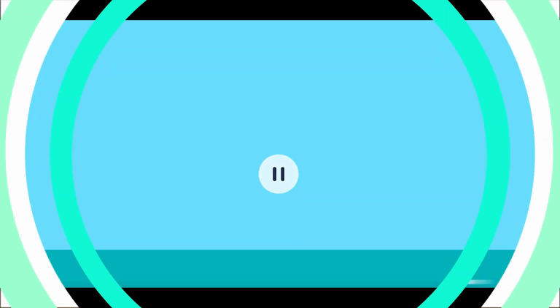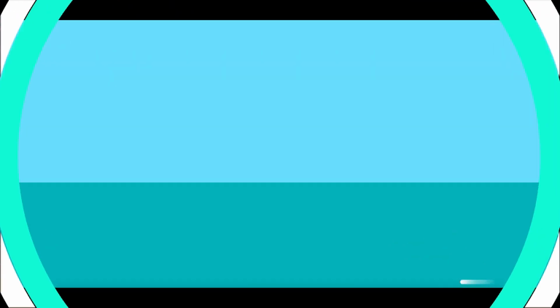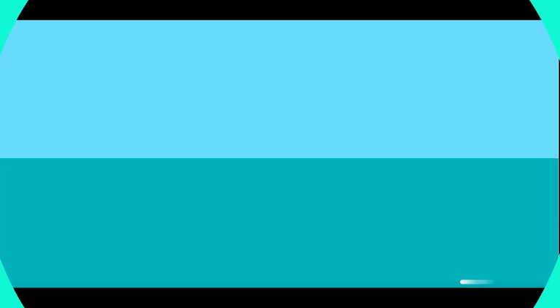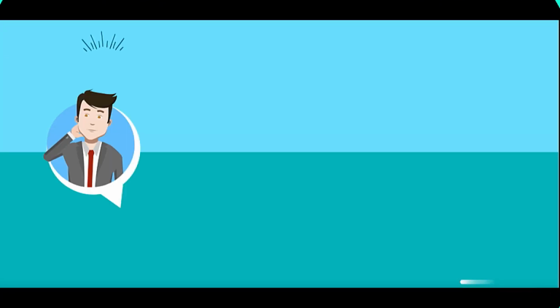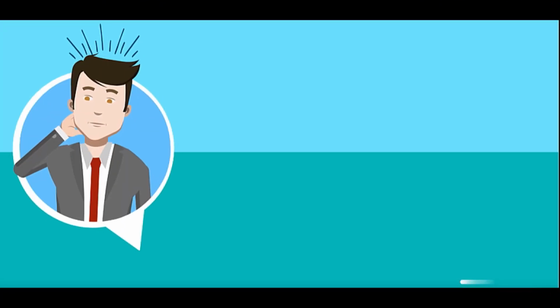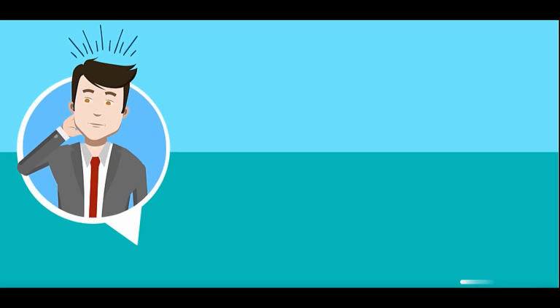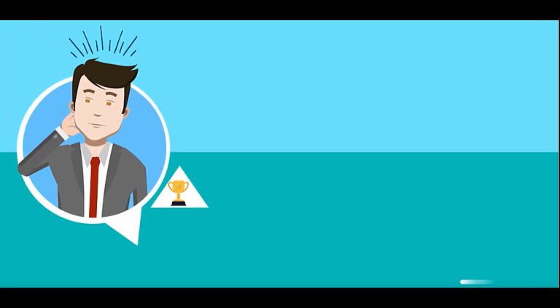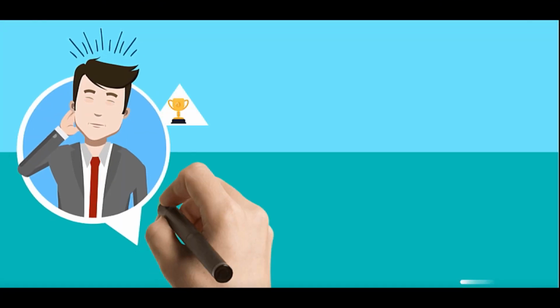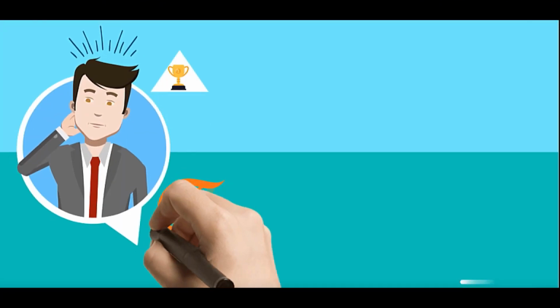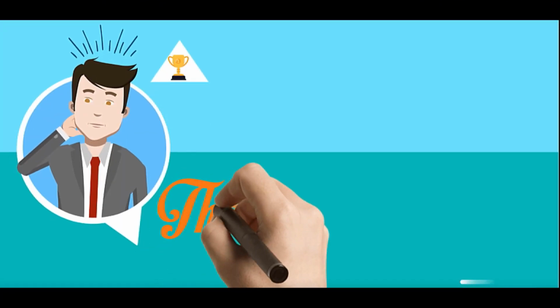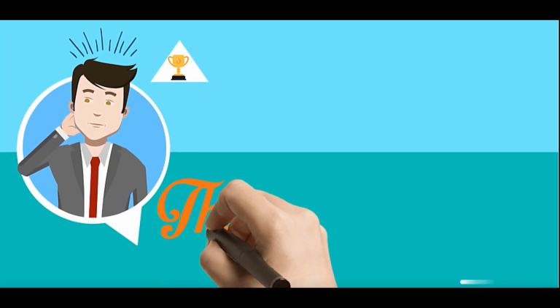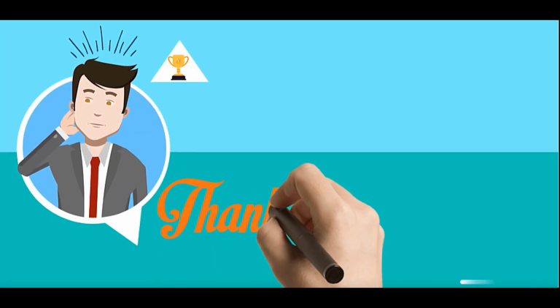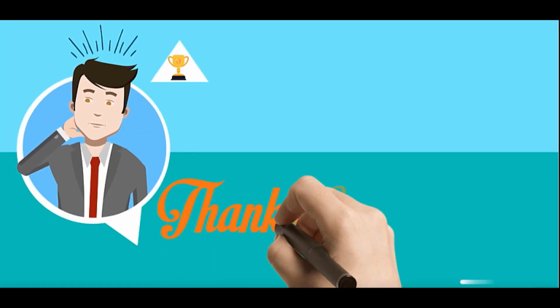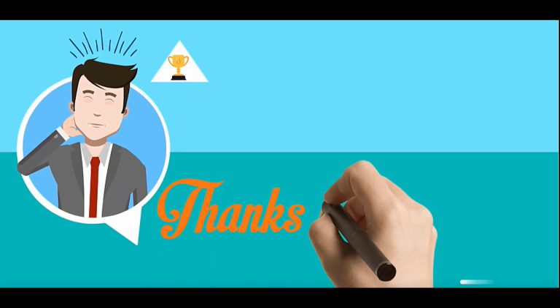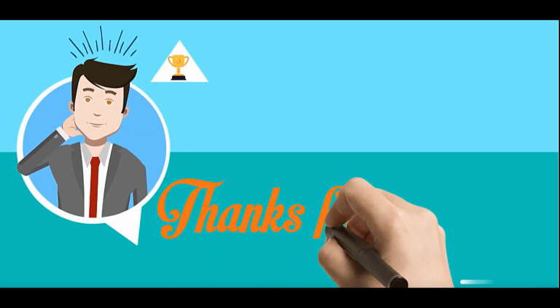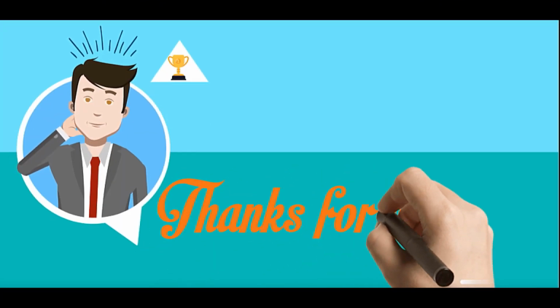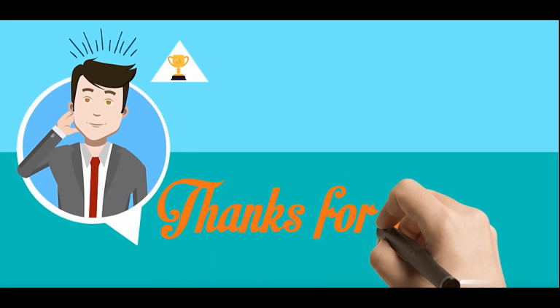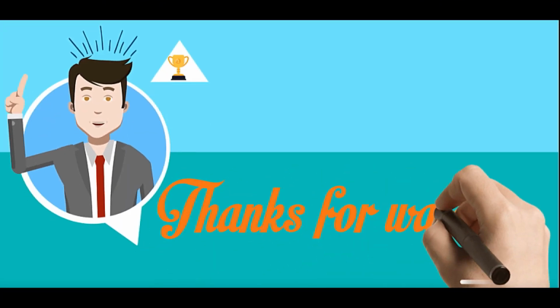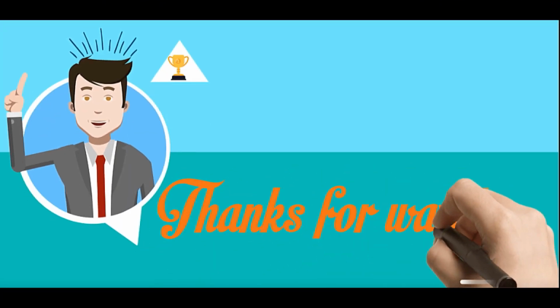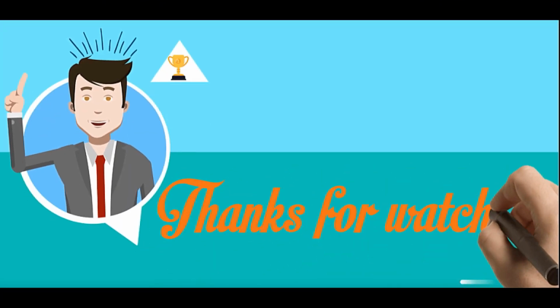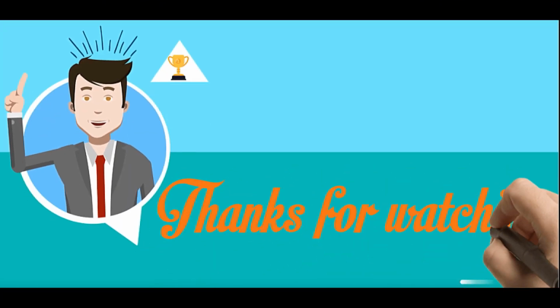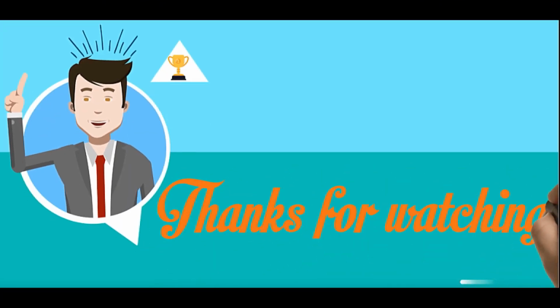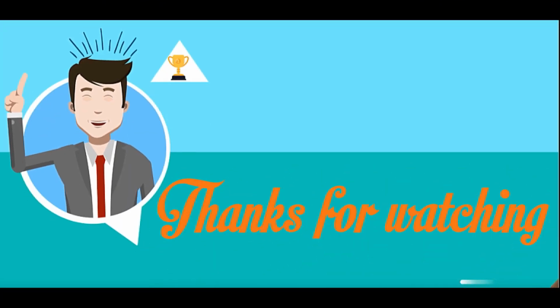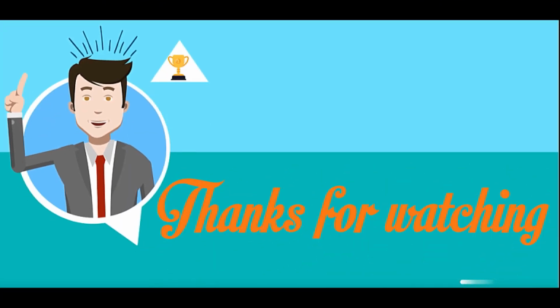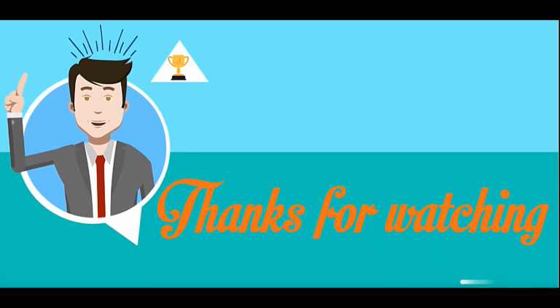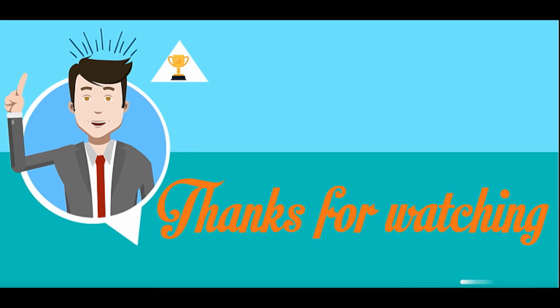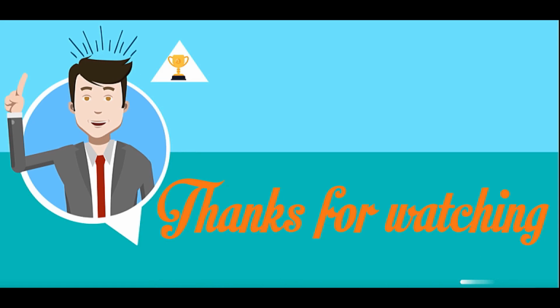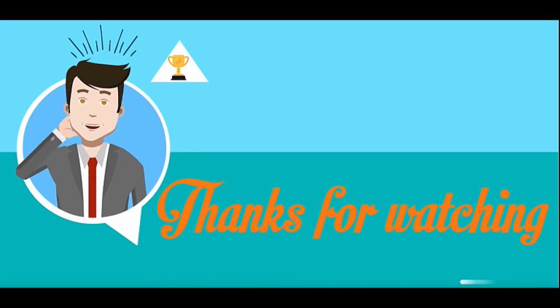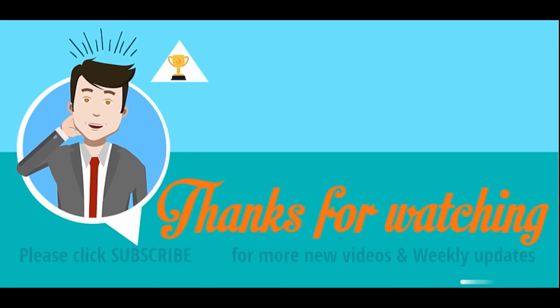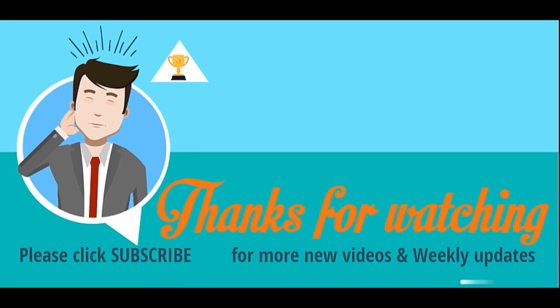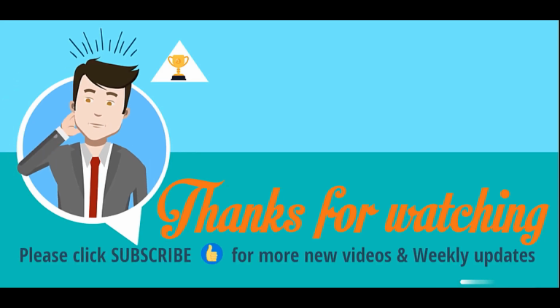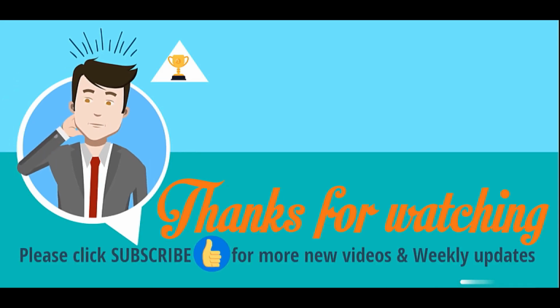Thanks for watching. Please click subscribe for more videos and weekly updates. I'll see you next time.